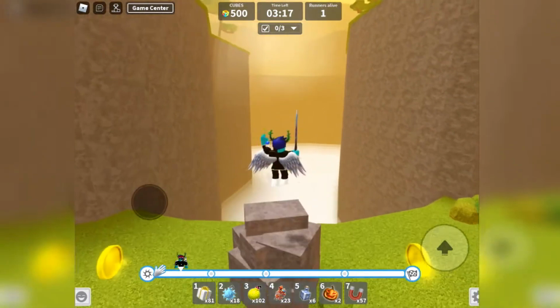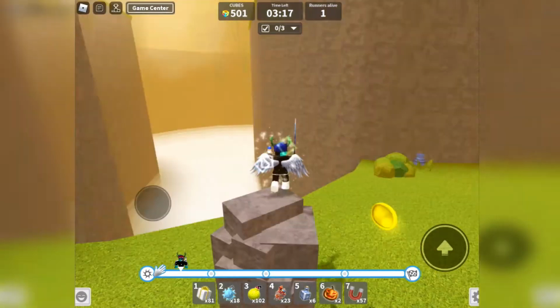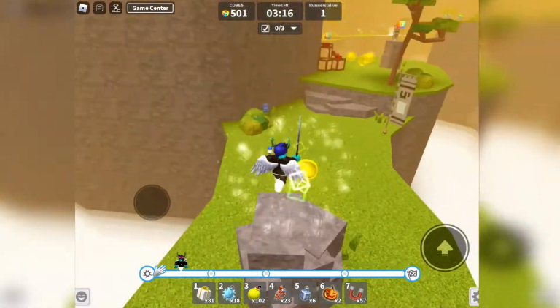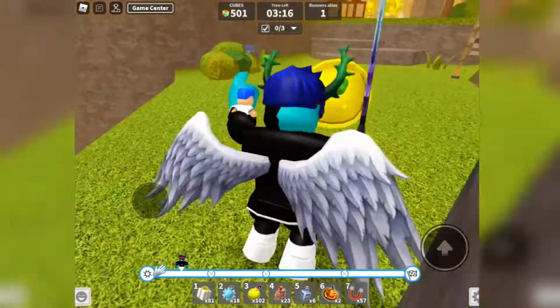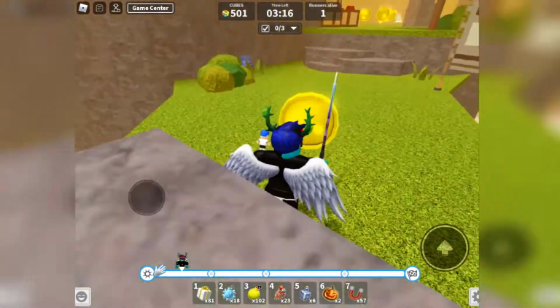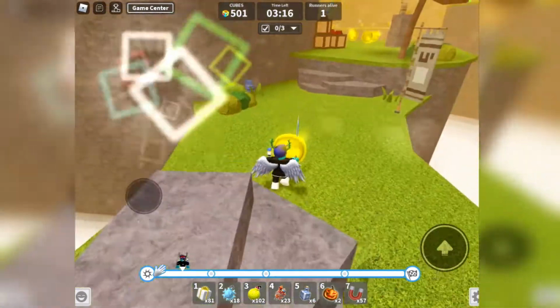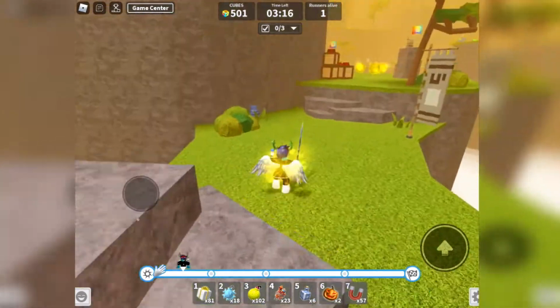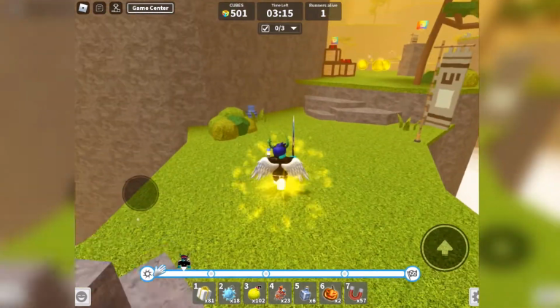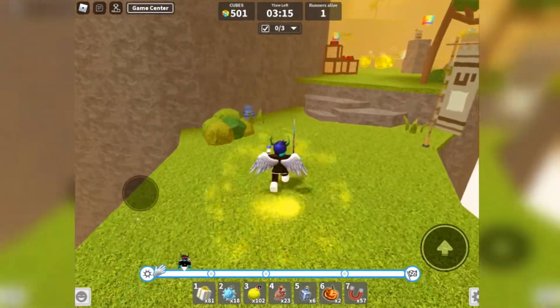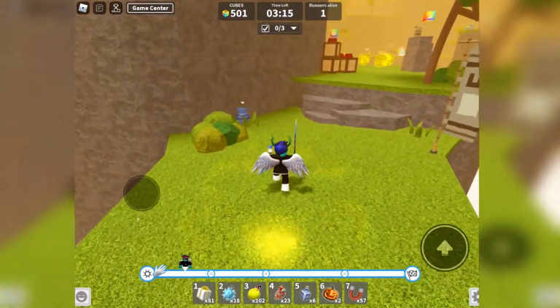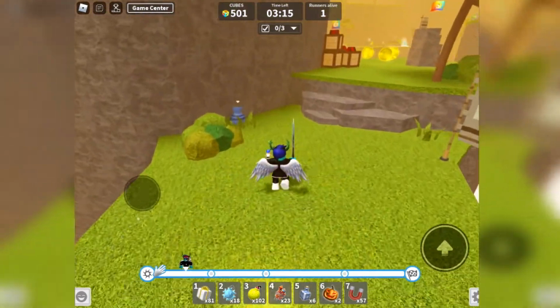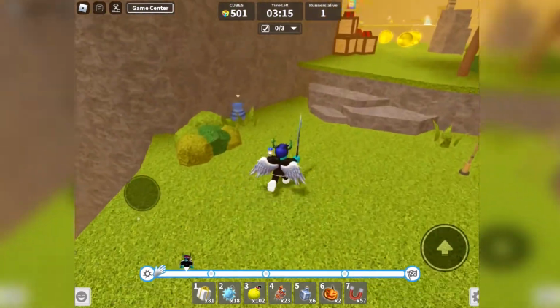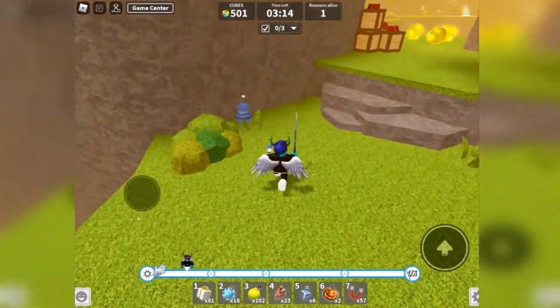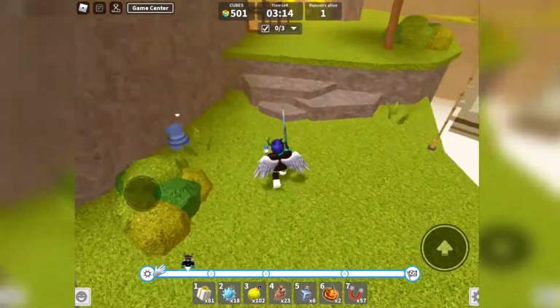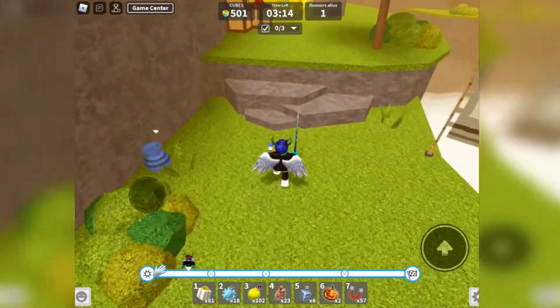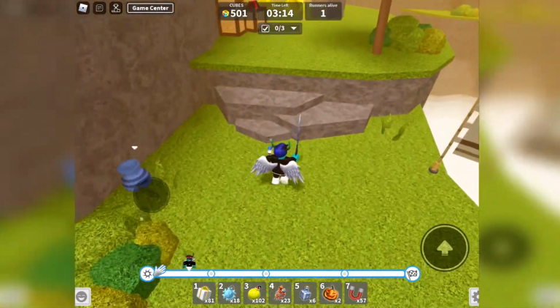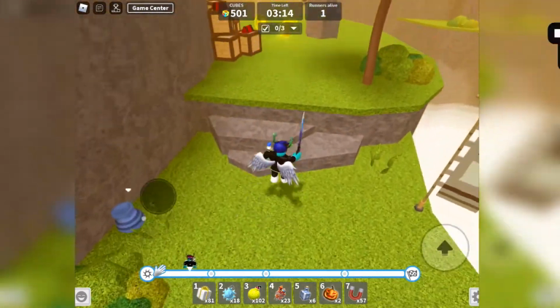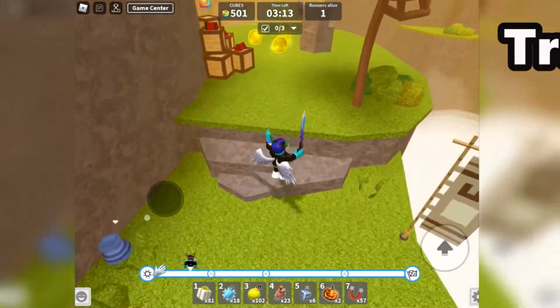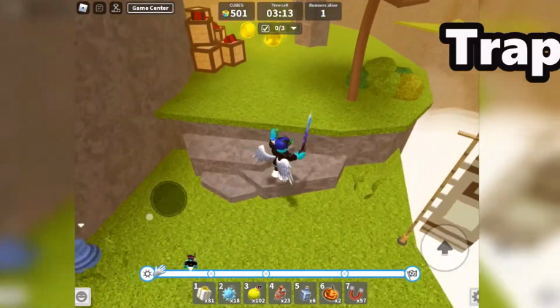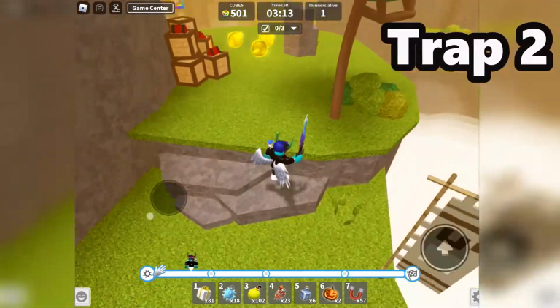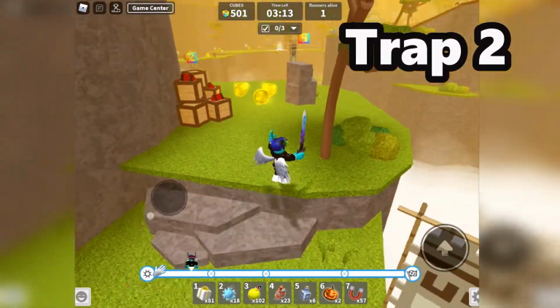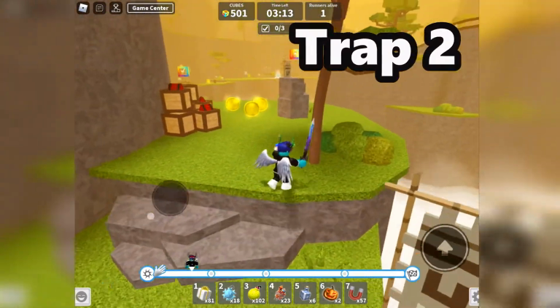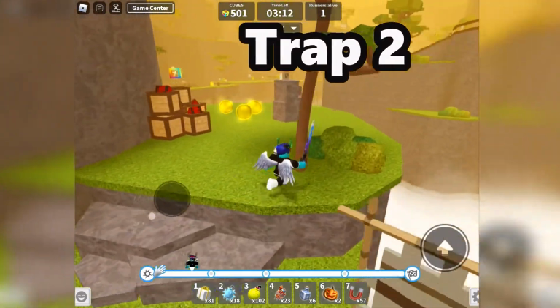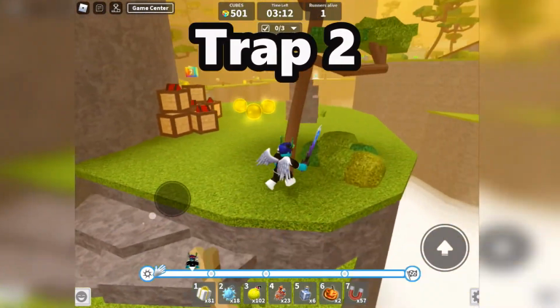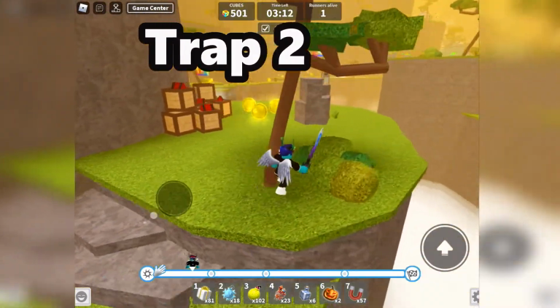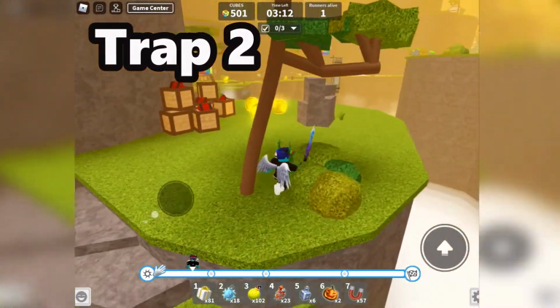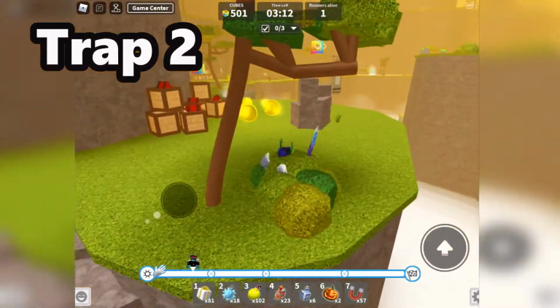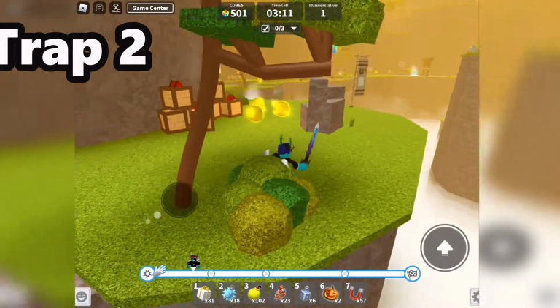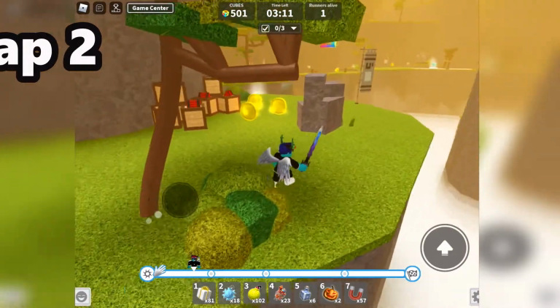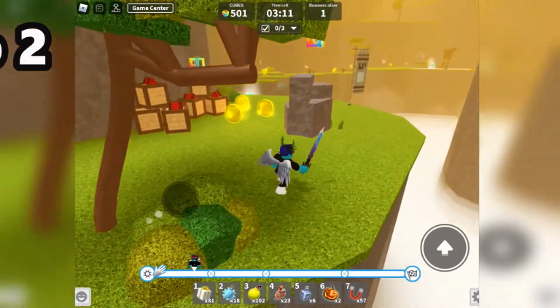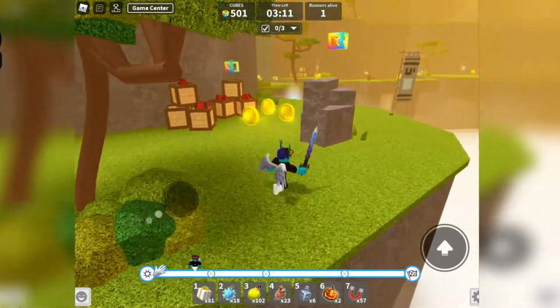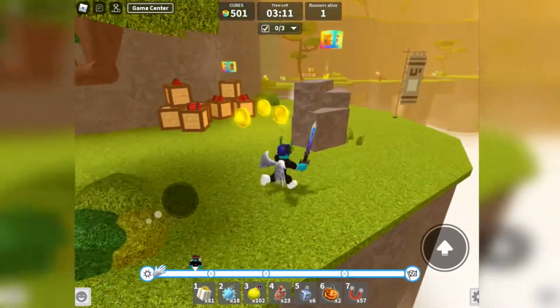Next one is boxes of dynamite which will blow you far away. You can use the rock in the middle to protect yourself.